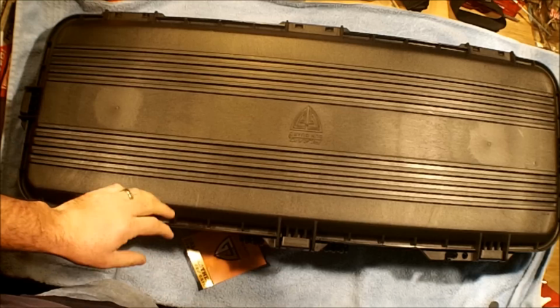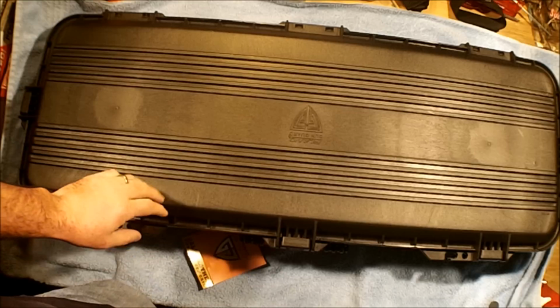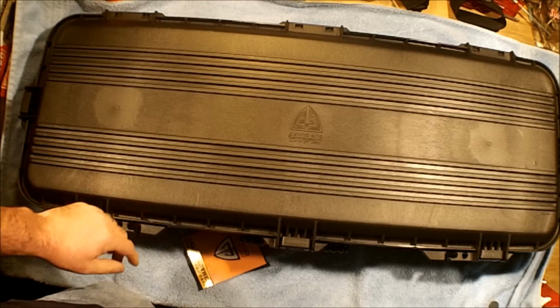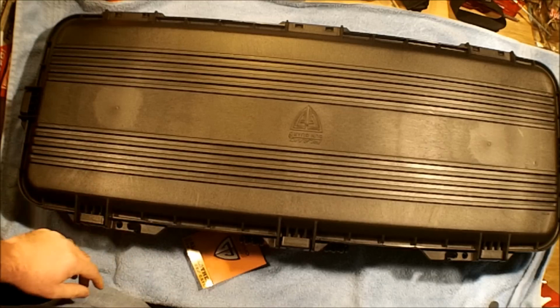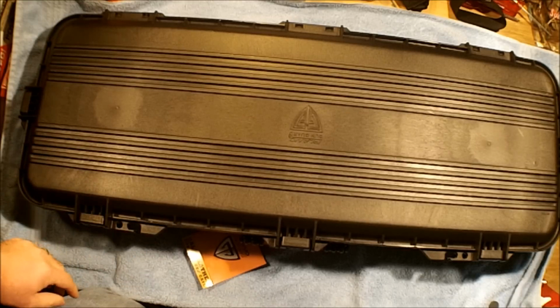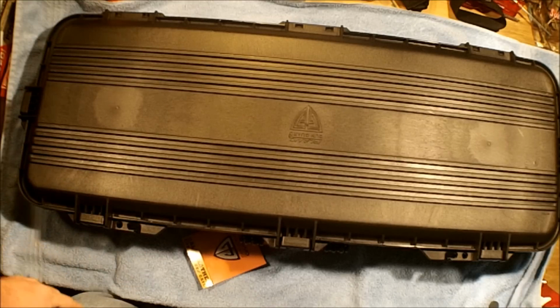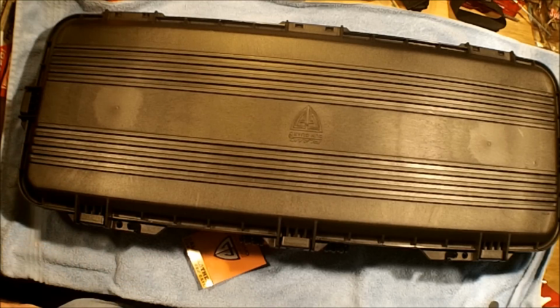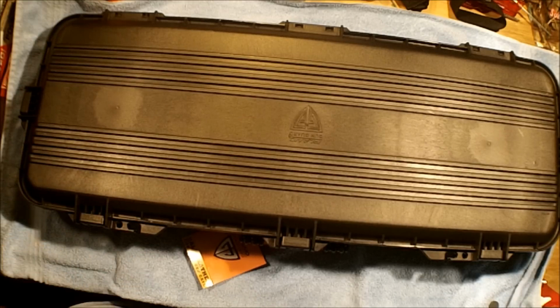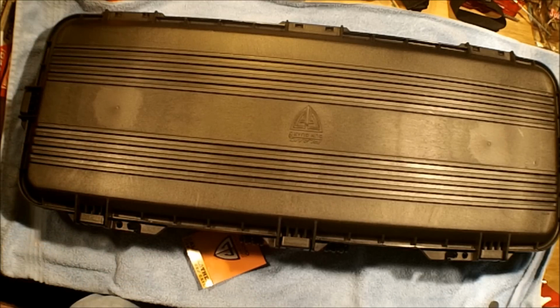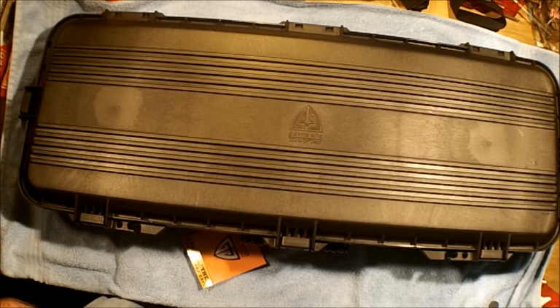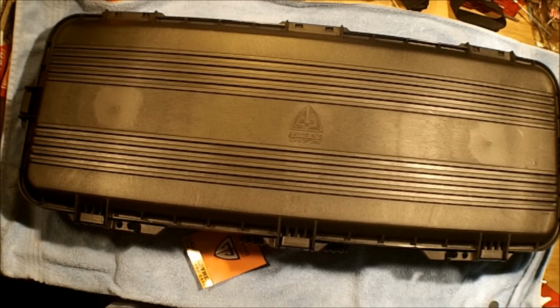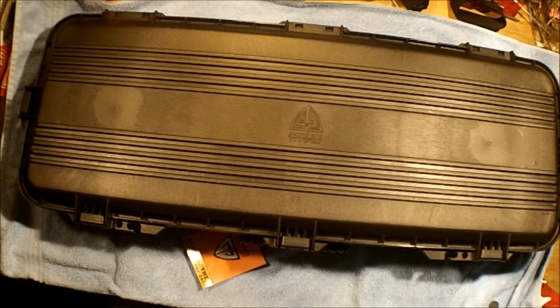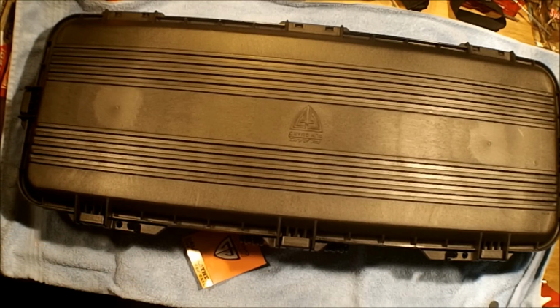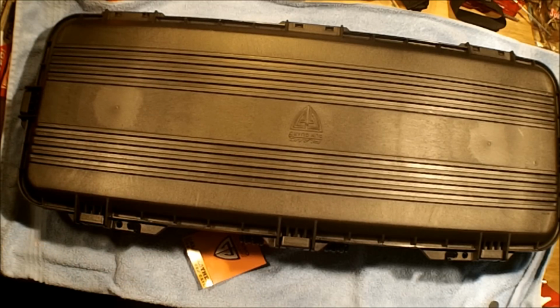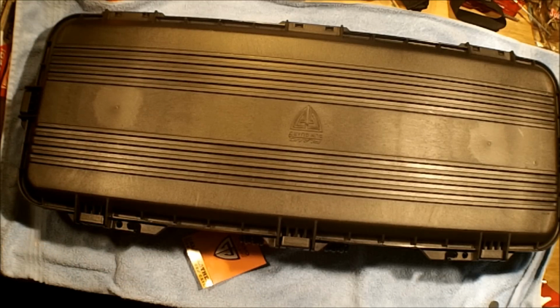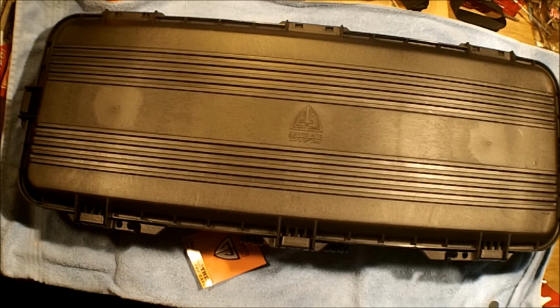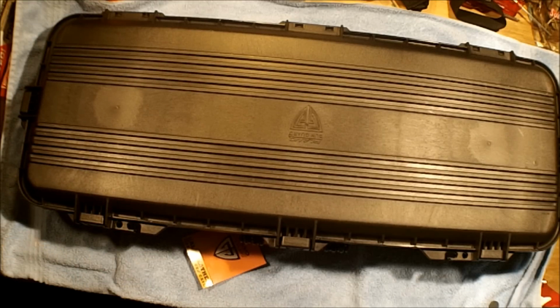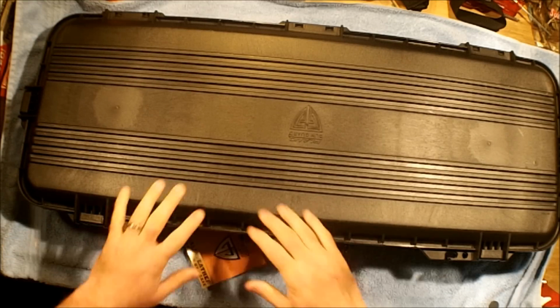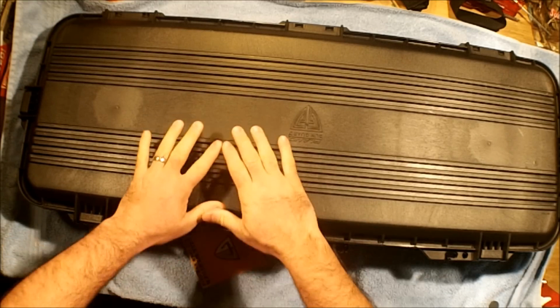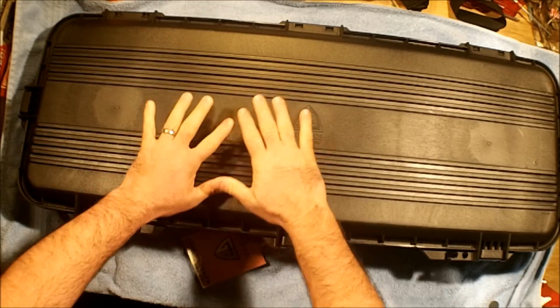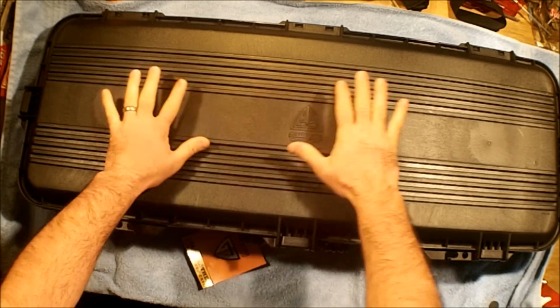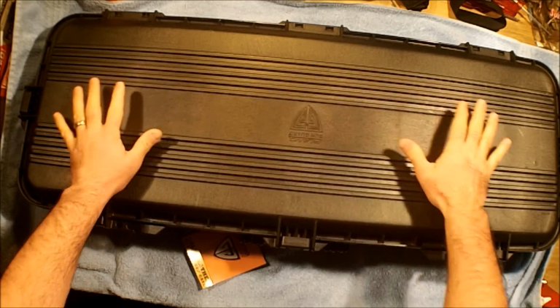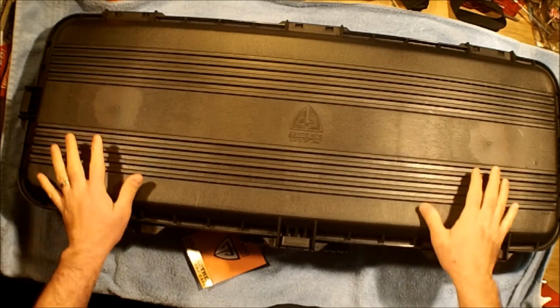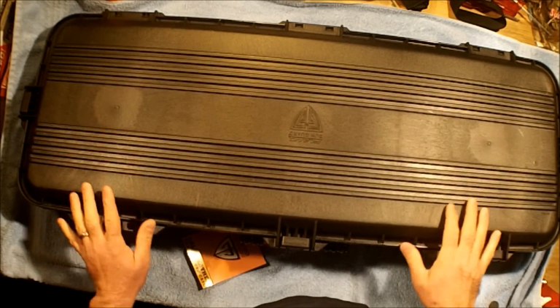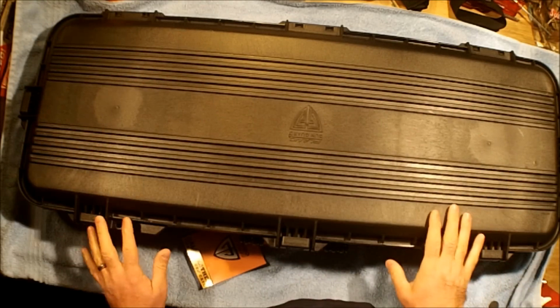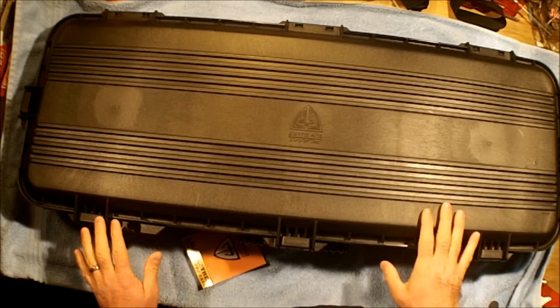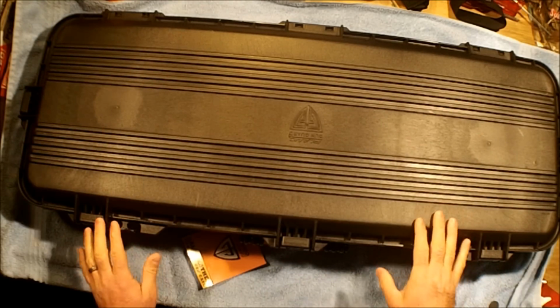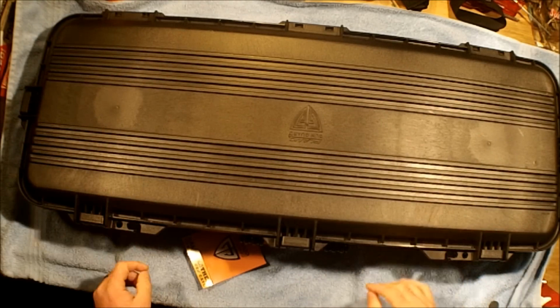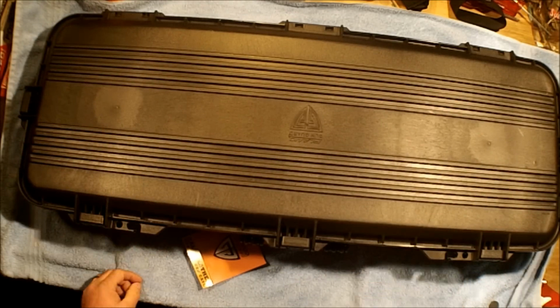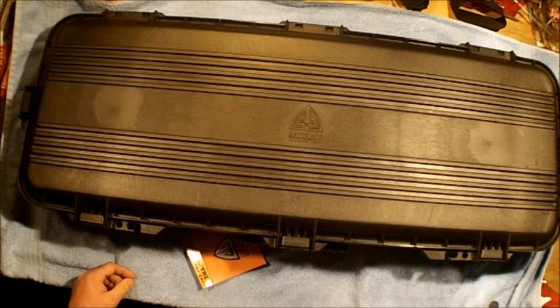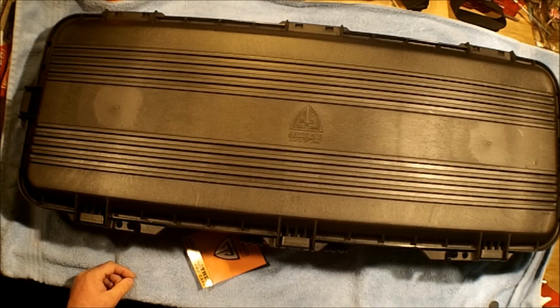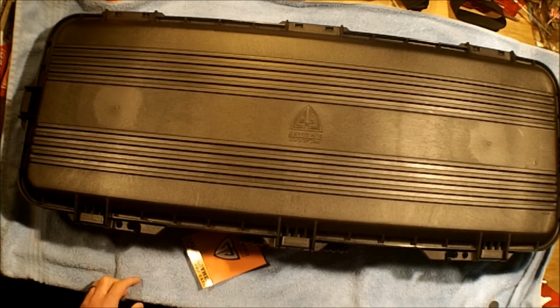Hello everybody and welcome back to the ranch. Dr. Uptown here, bringing you my Christmas swag, which my wife got me.